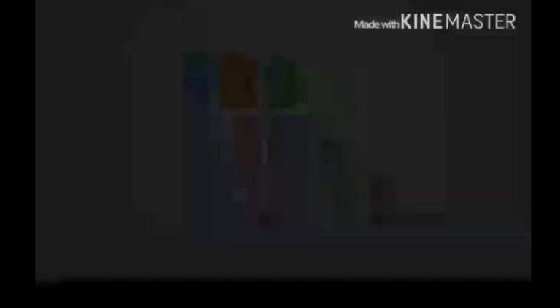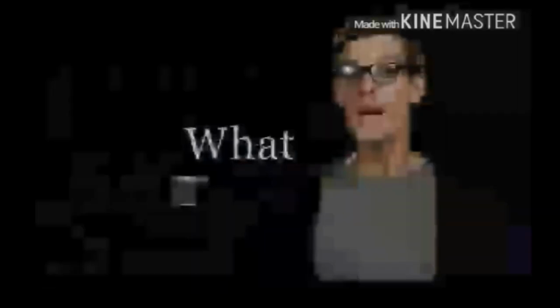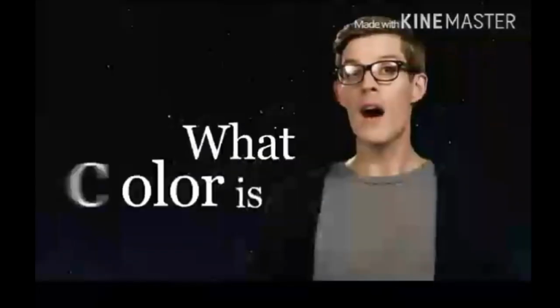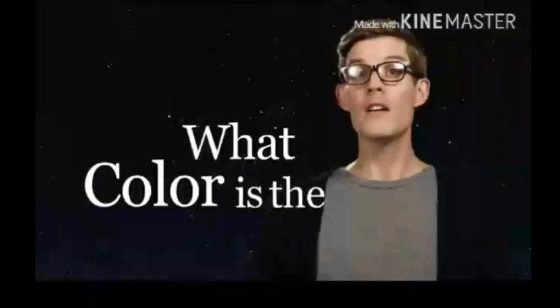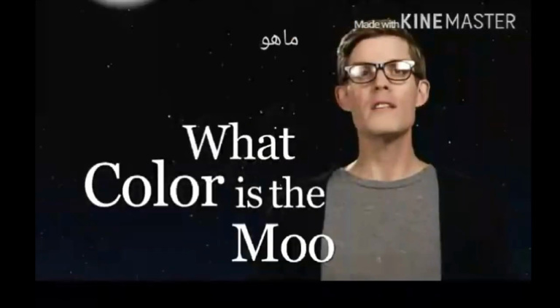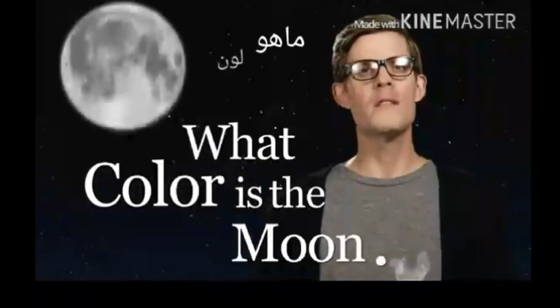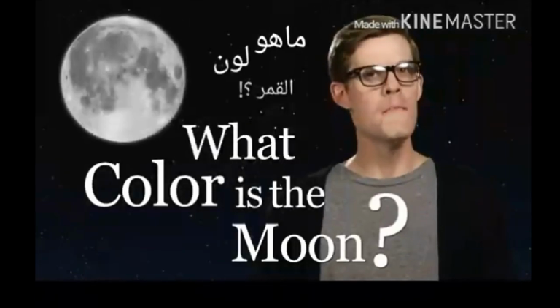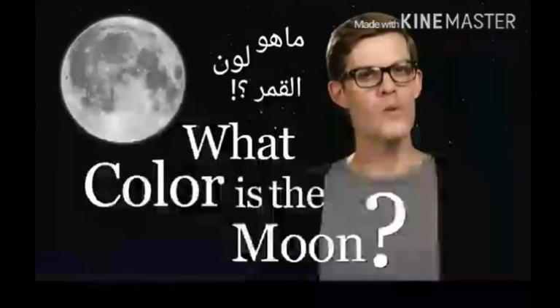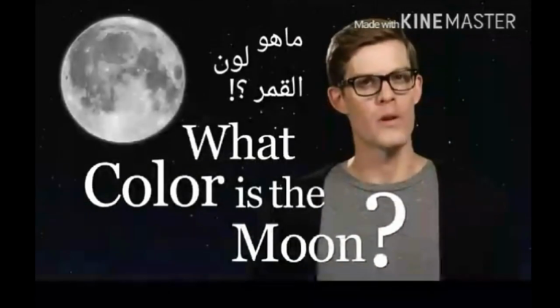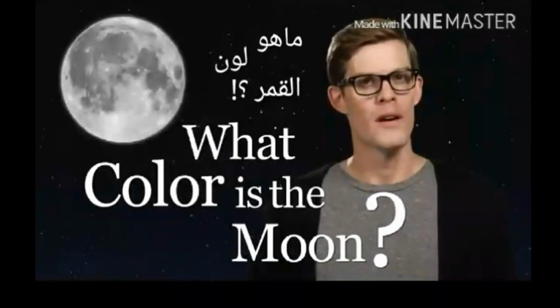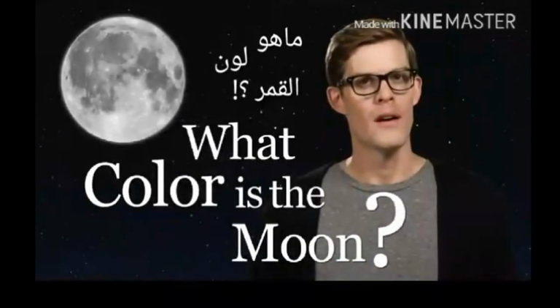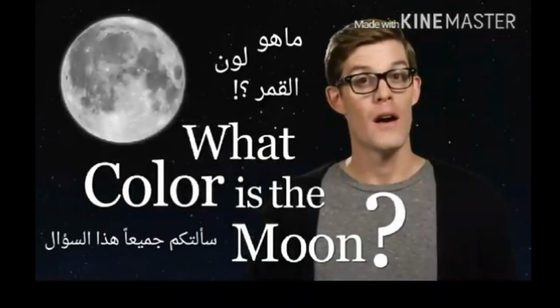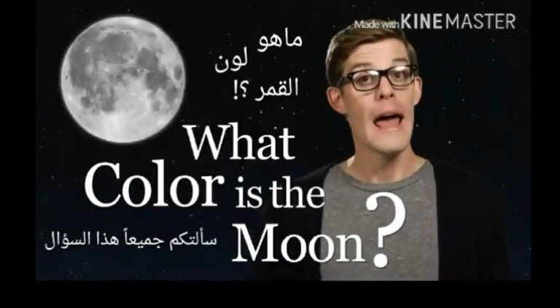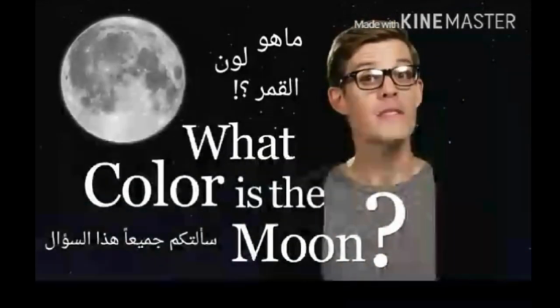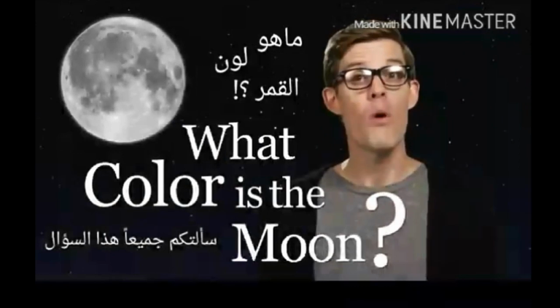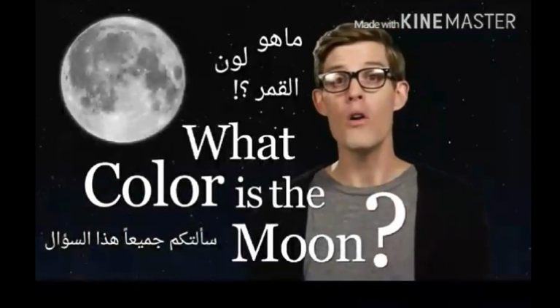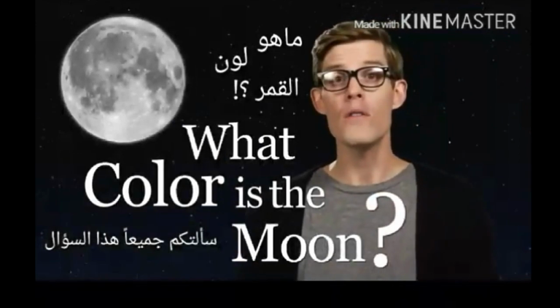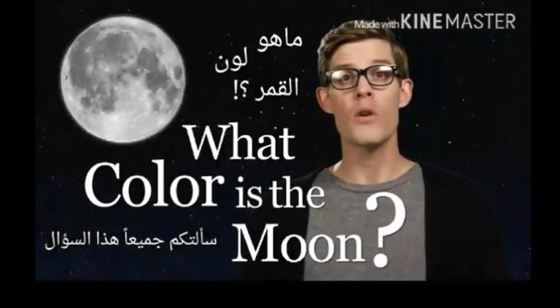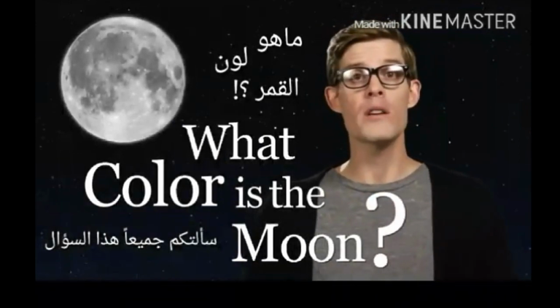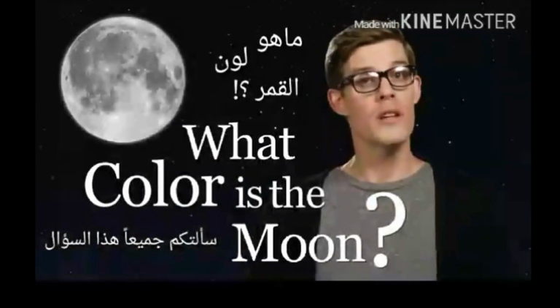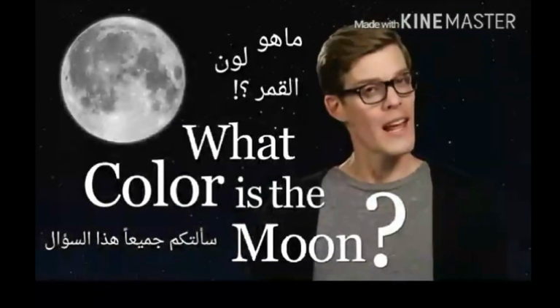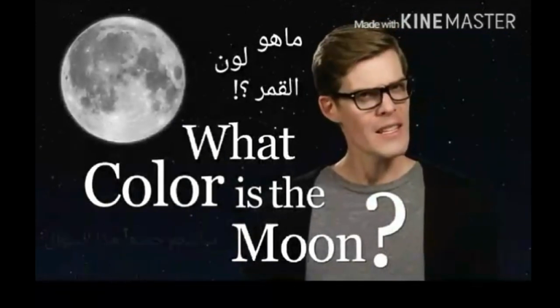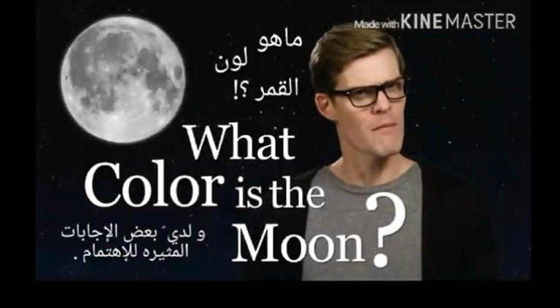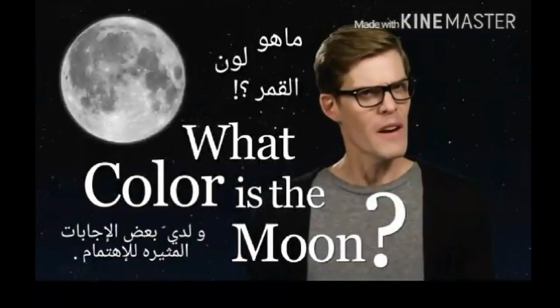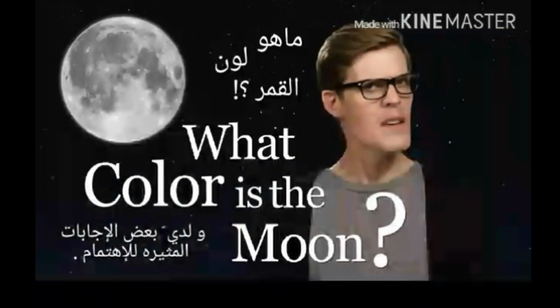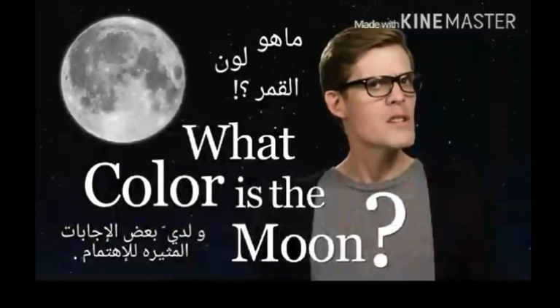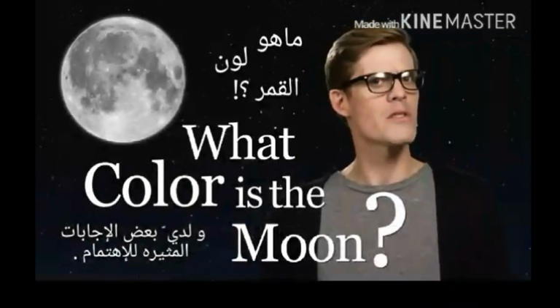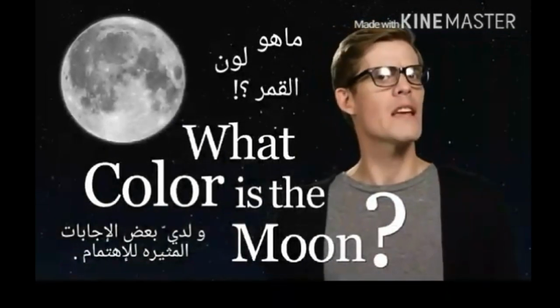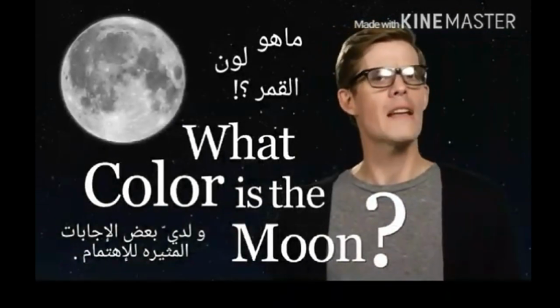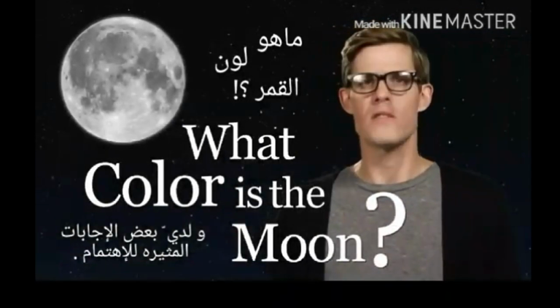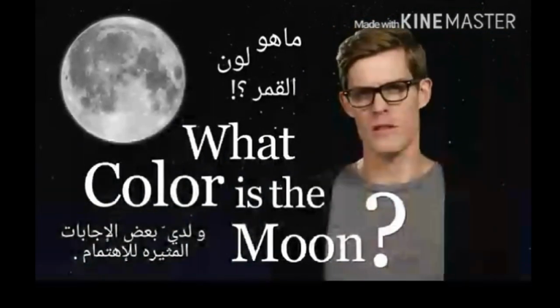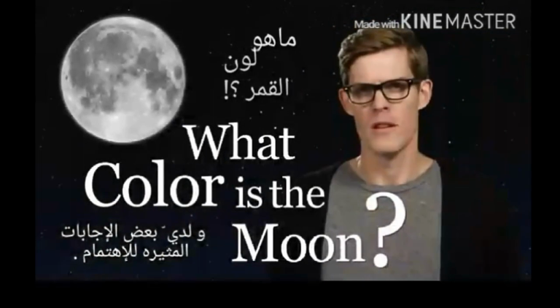What color is the moon? I asked you all this question and I got some very interesting answers.